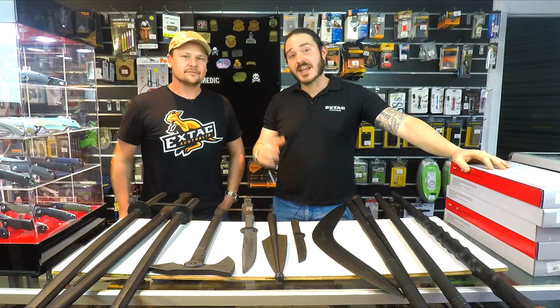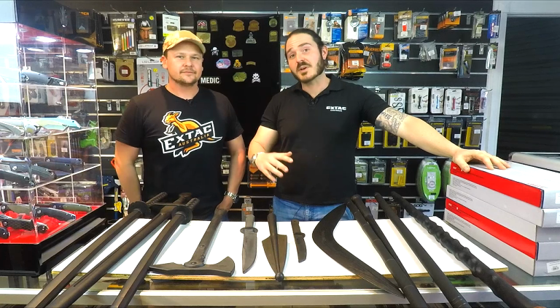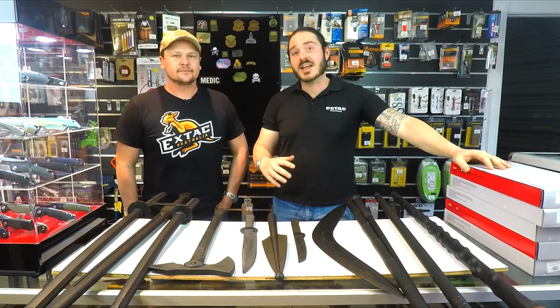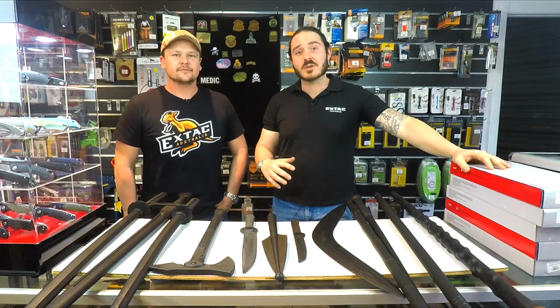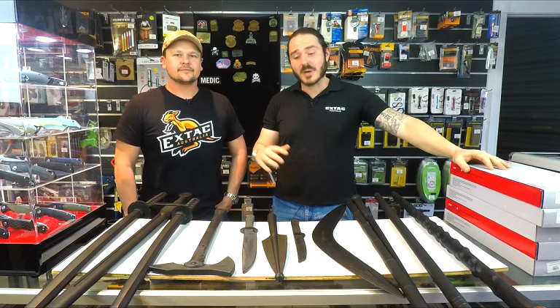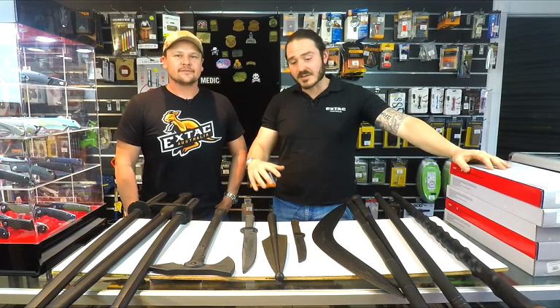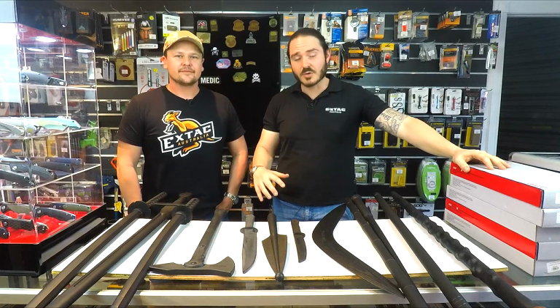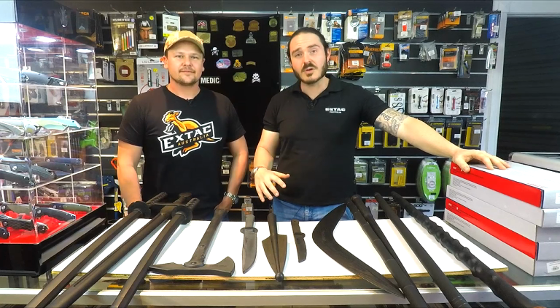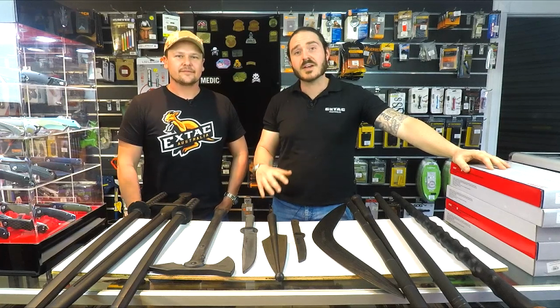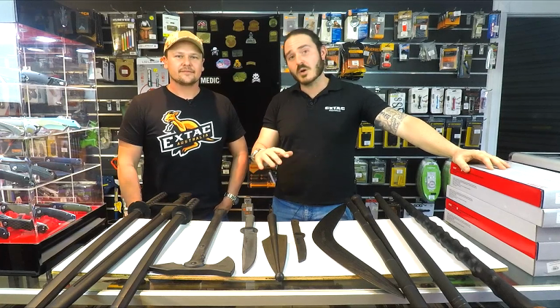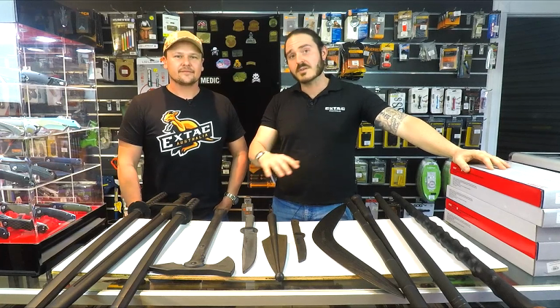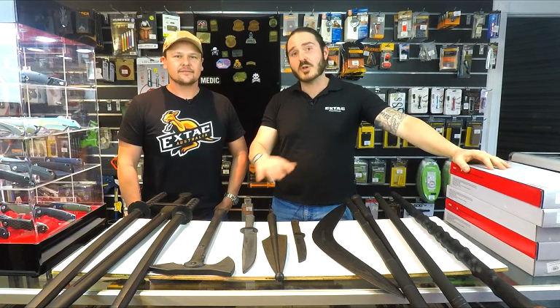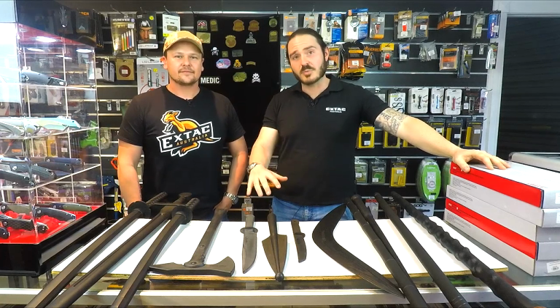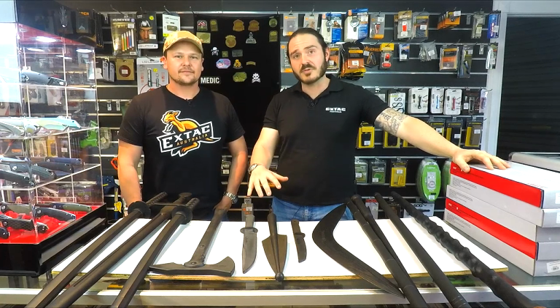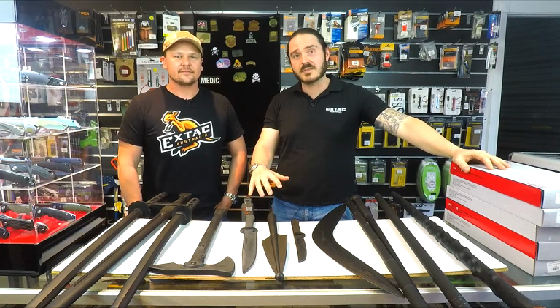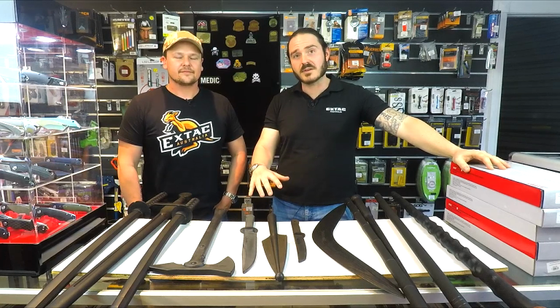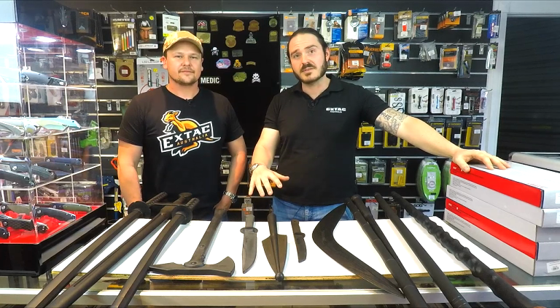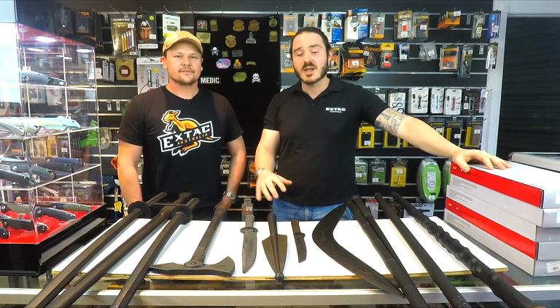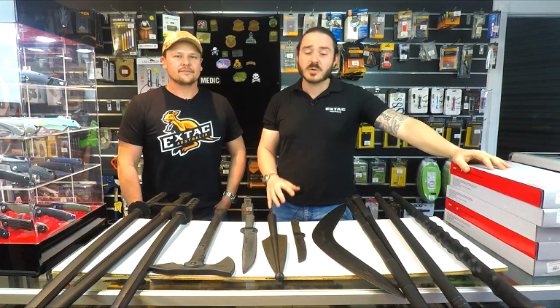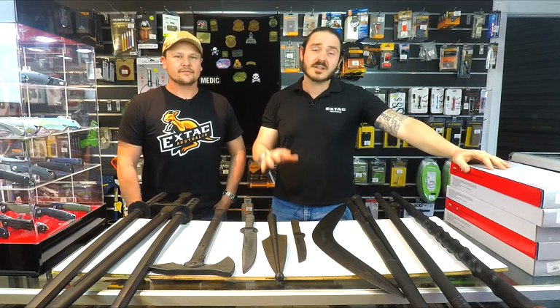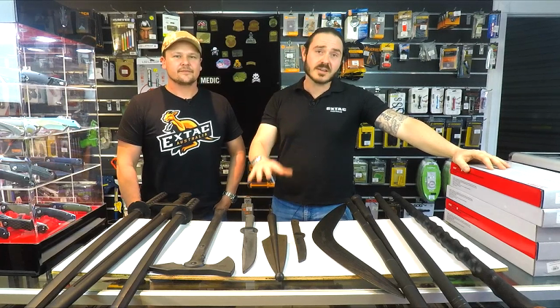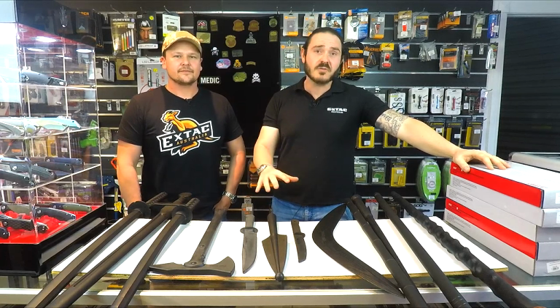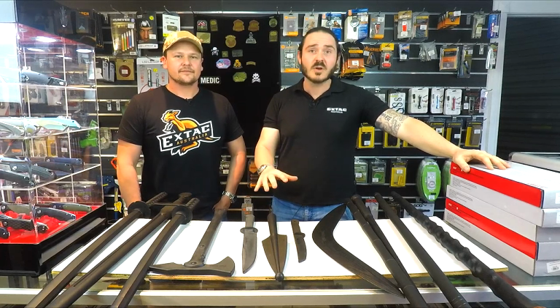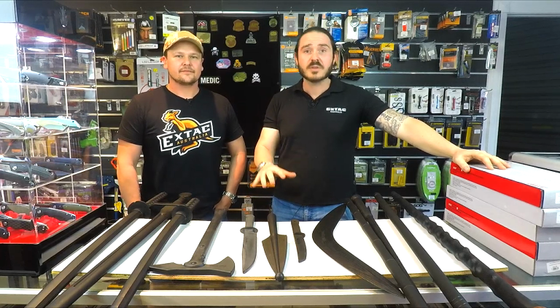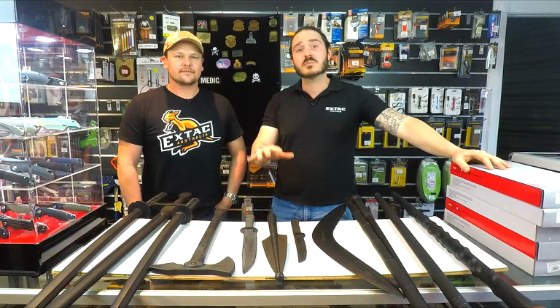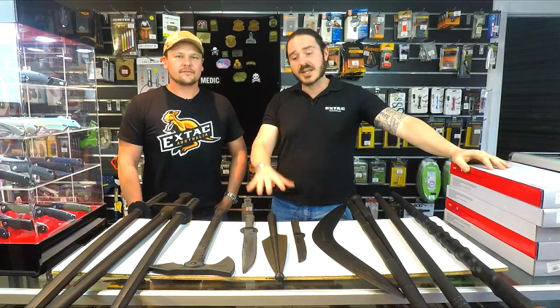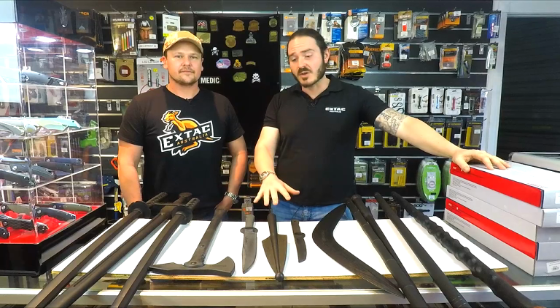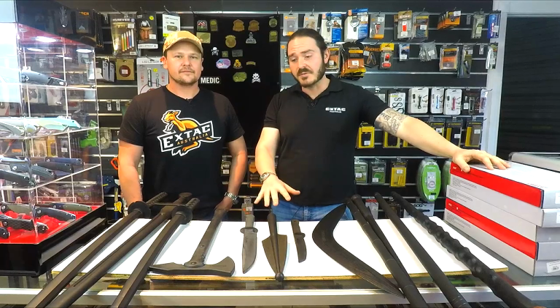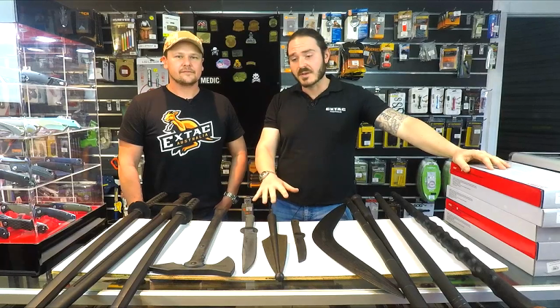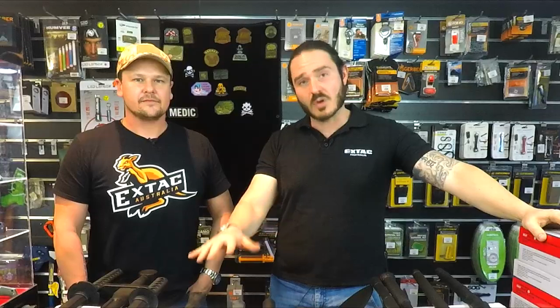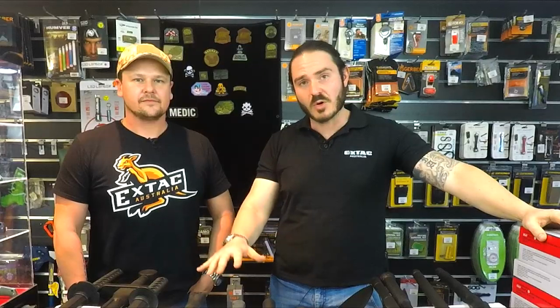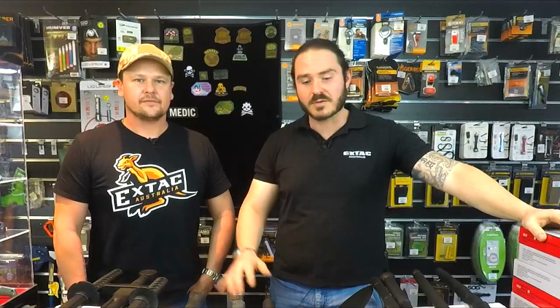Today, we're going to have a look at part two of our Cold Steel Polypropylene series. We're going to kick it off with some training knives and tomahawks.